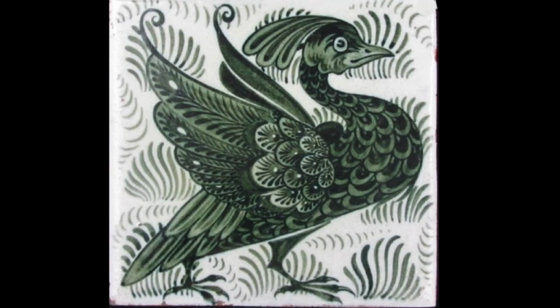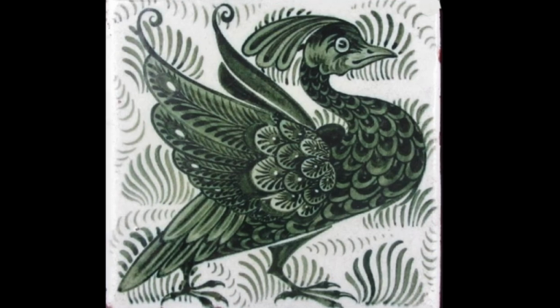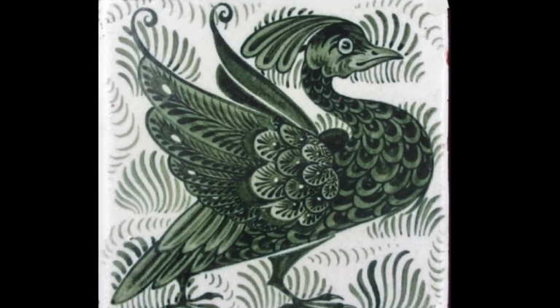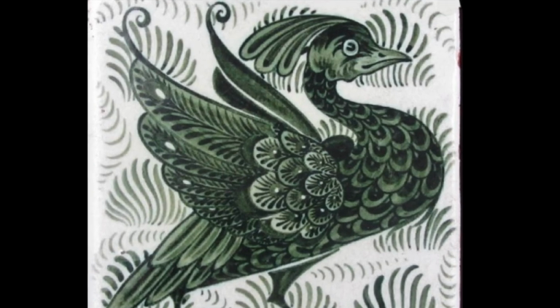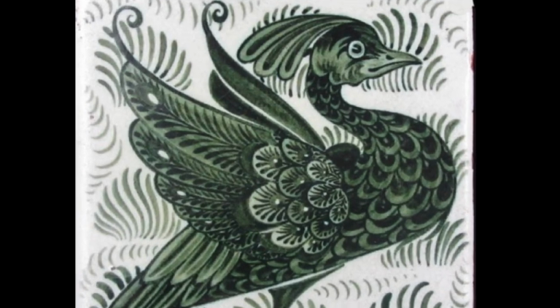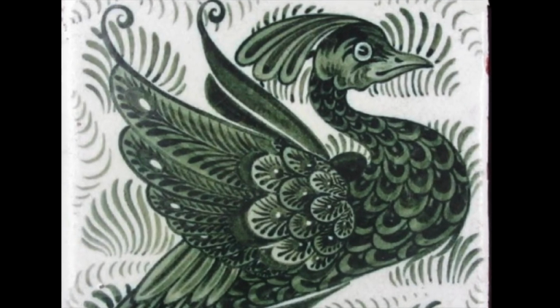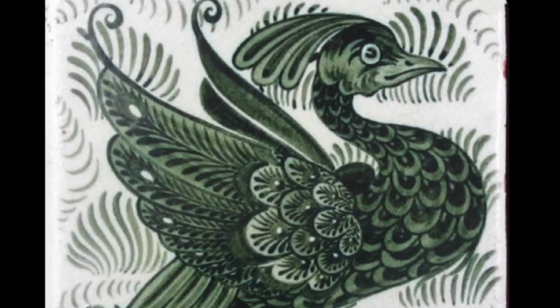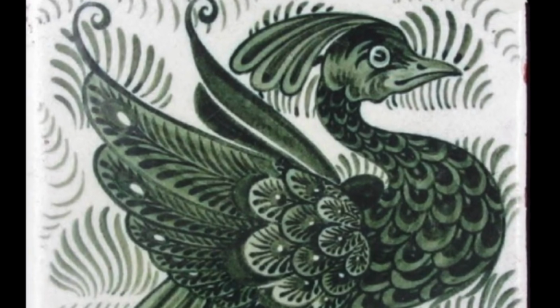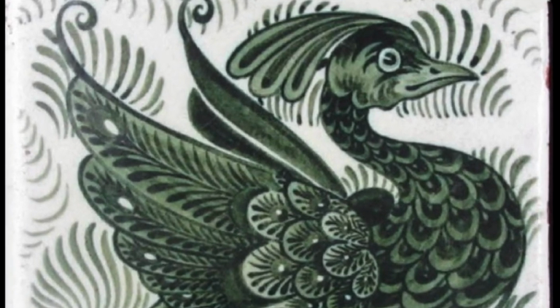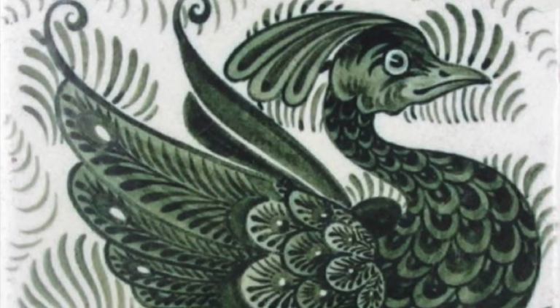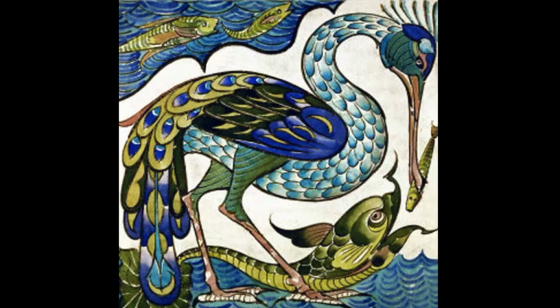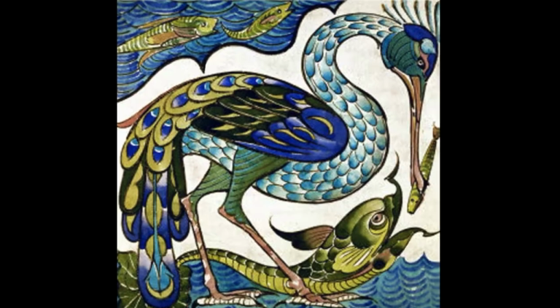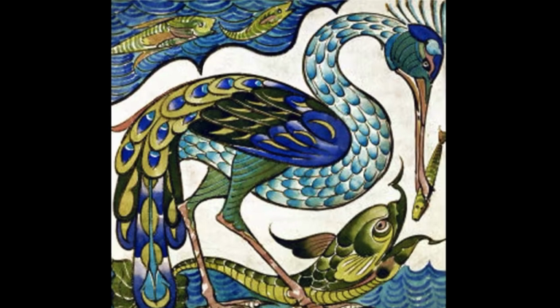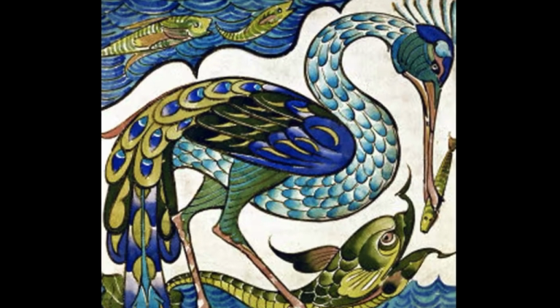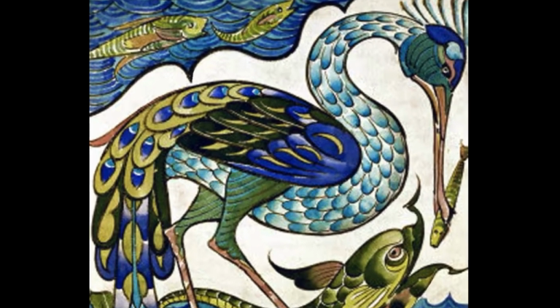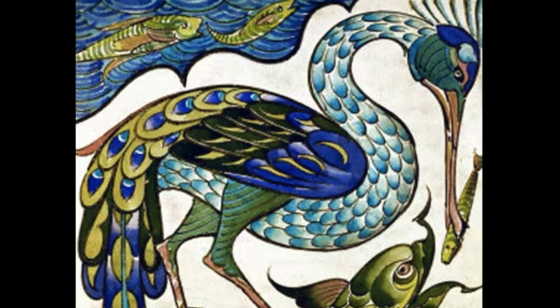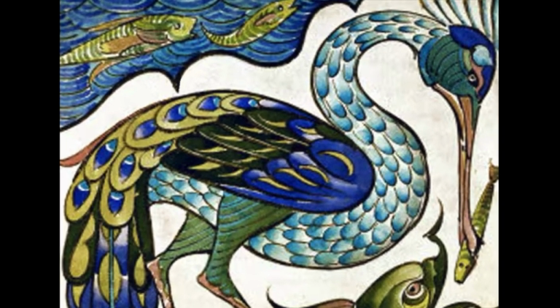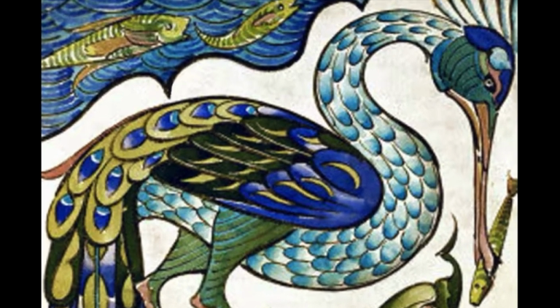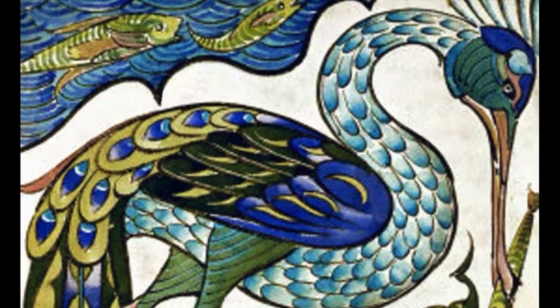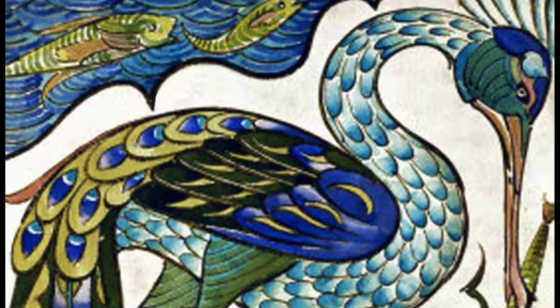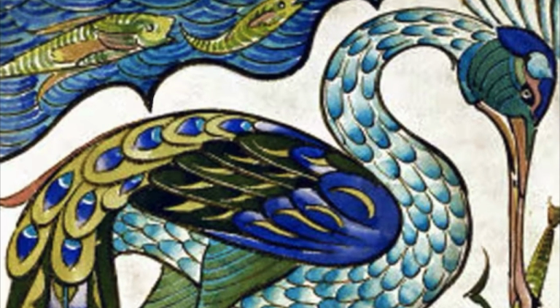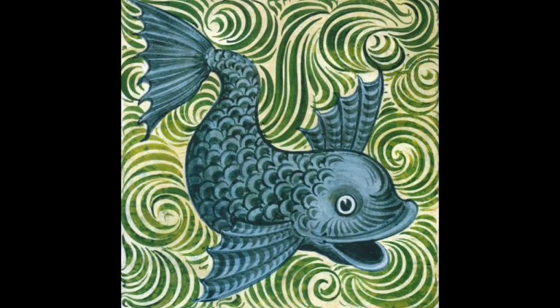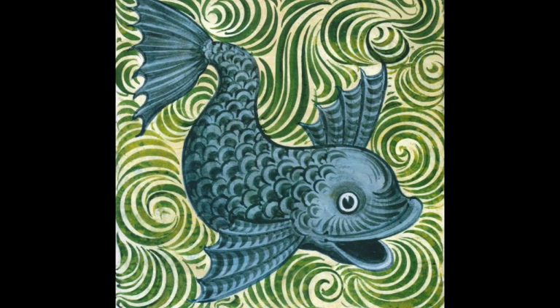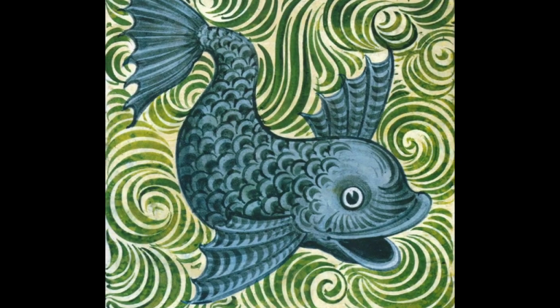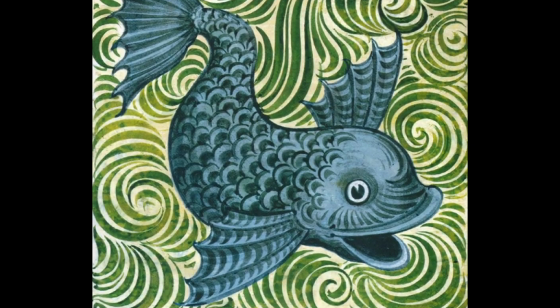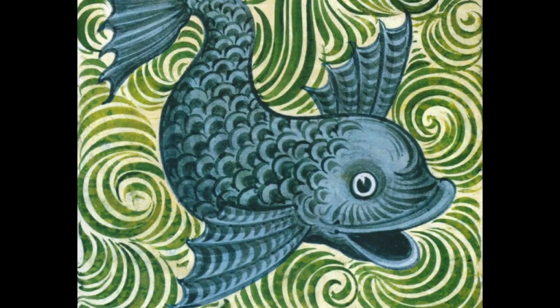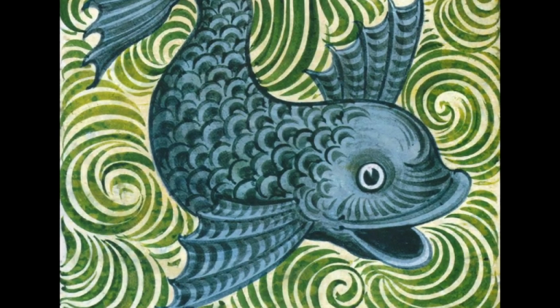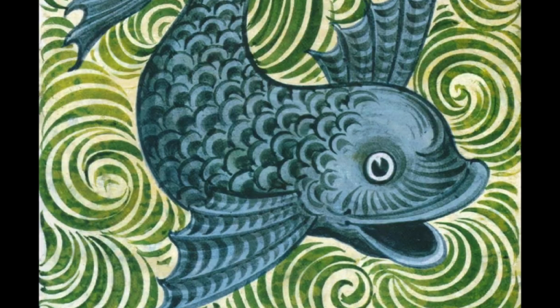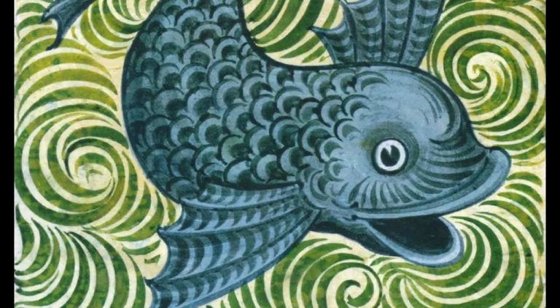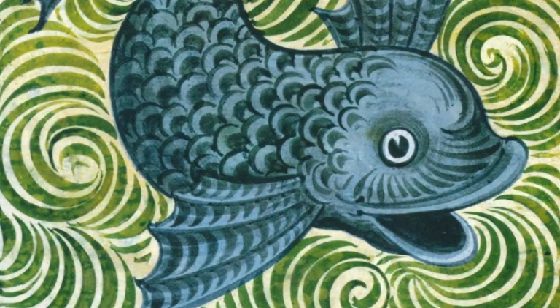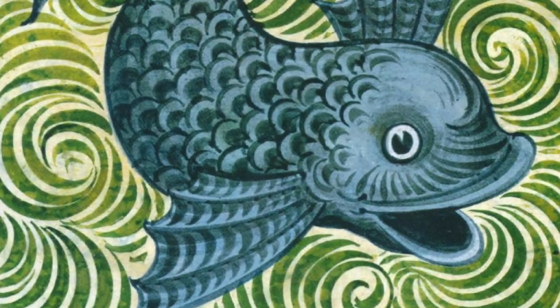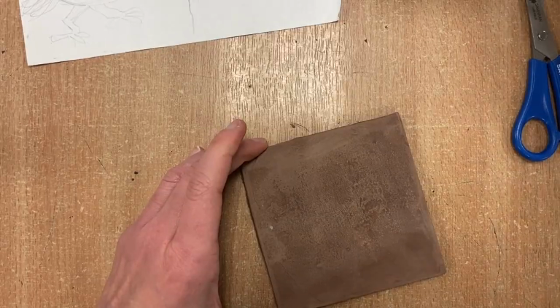I'm looking at the work of William de Morgan that we can see here, and I'm going to use this inspiration to decorate a clay tile.